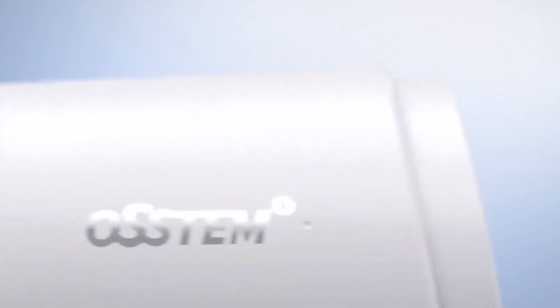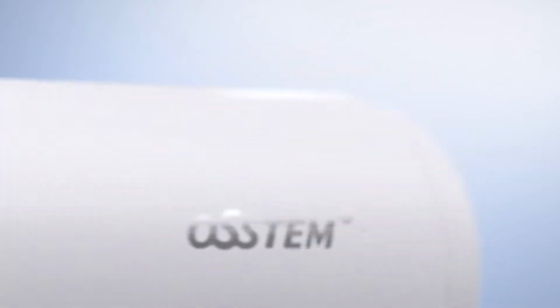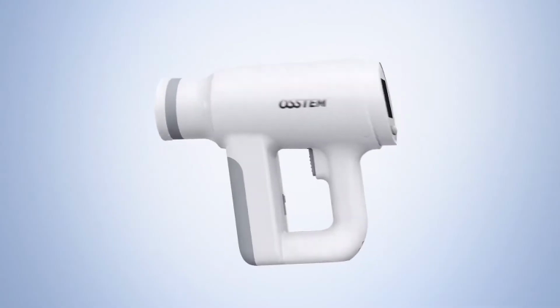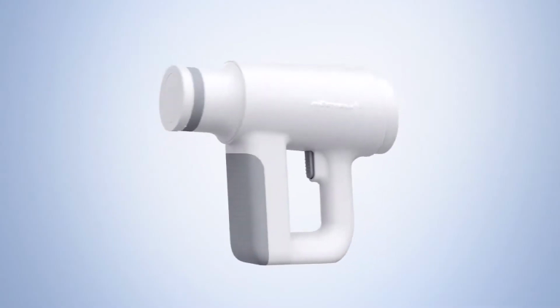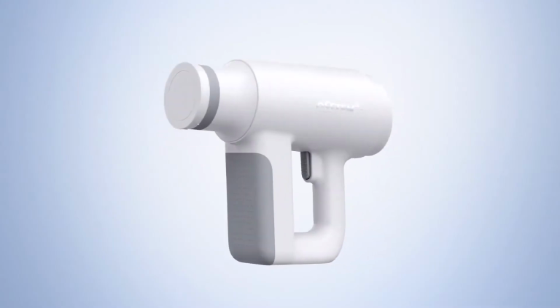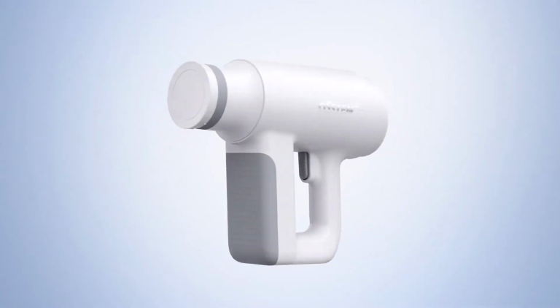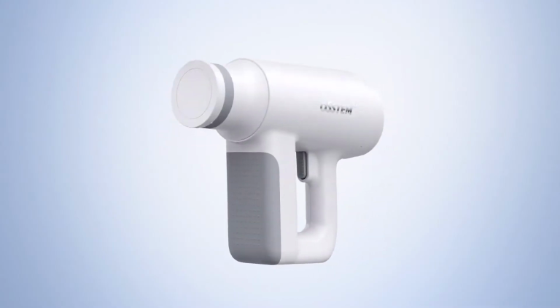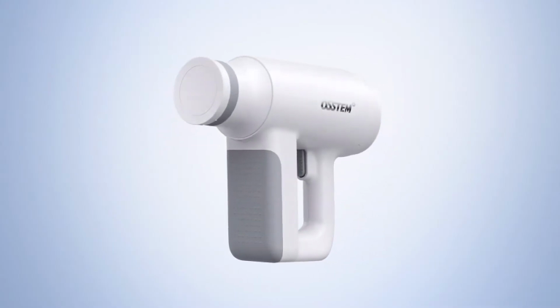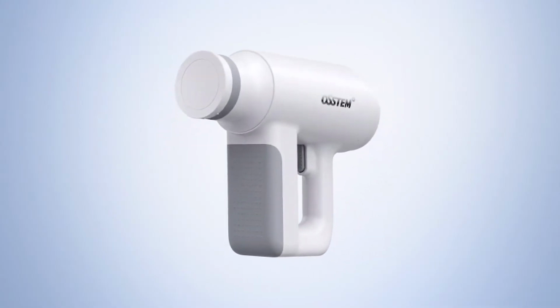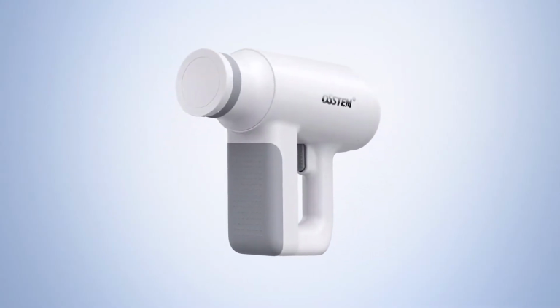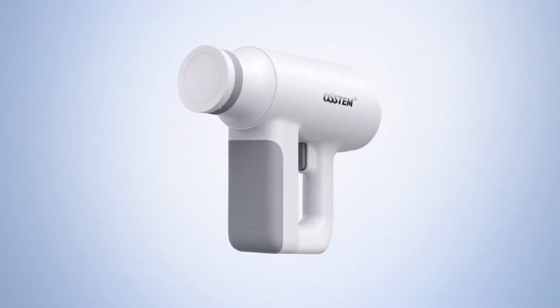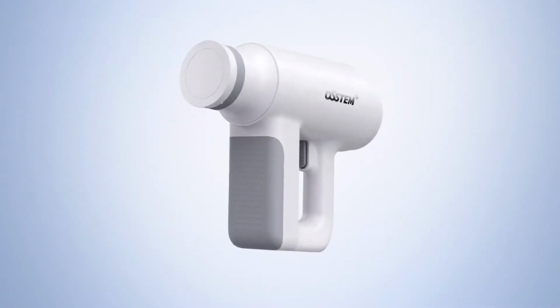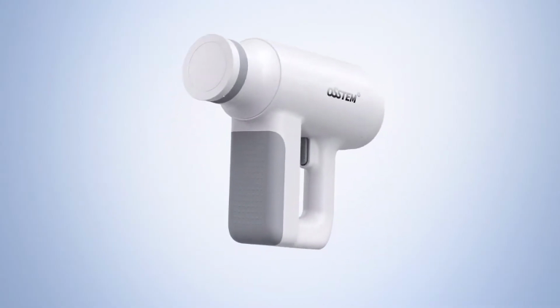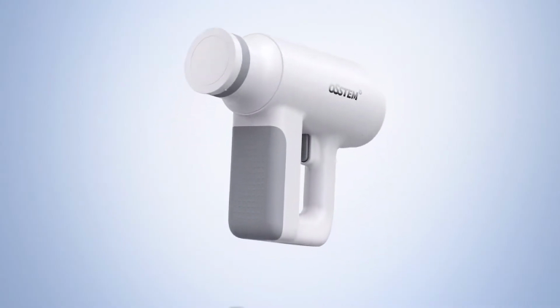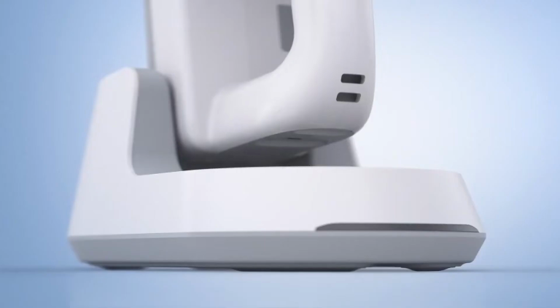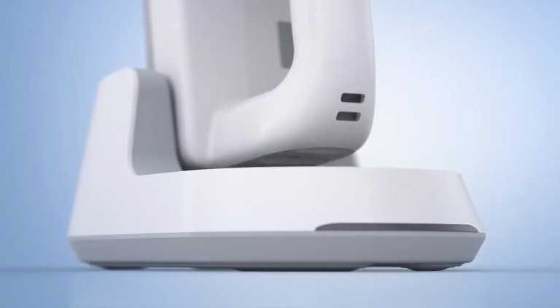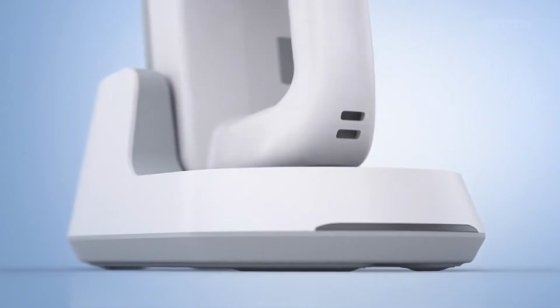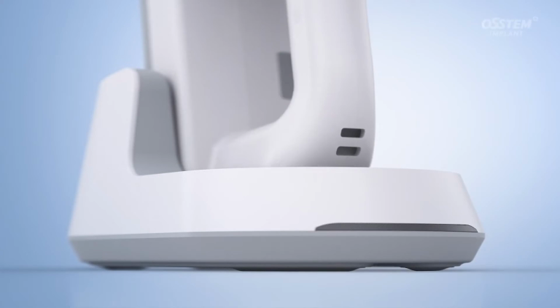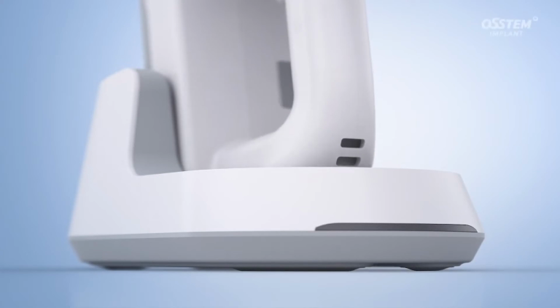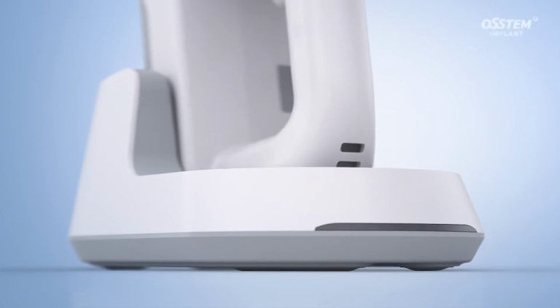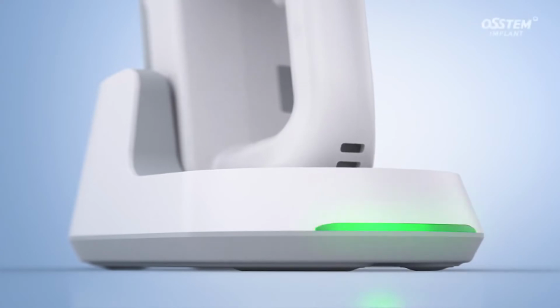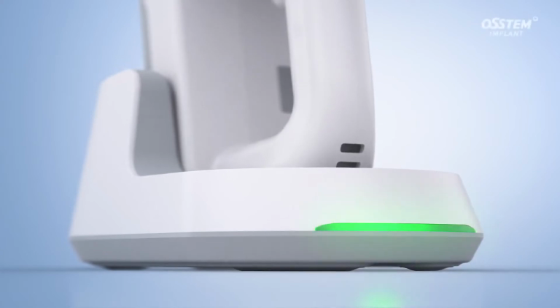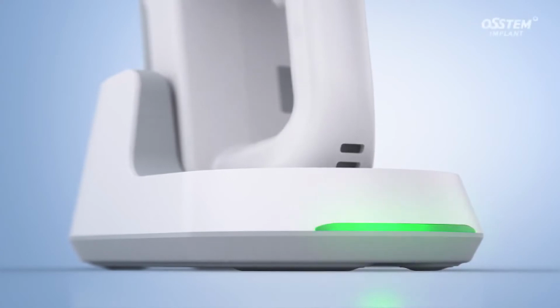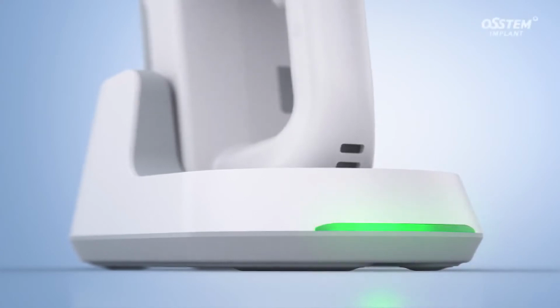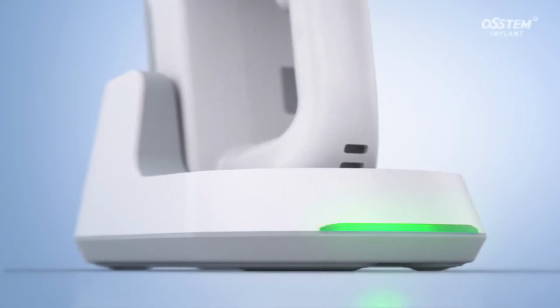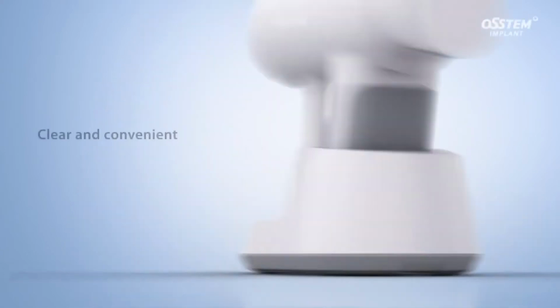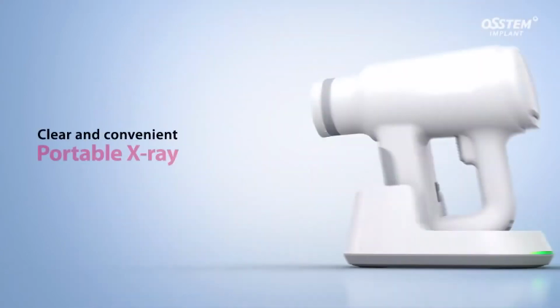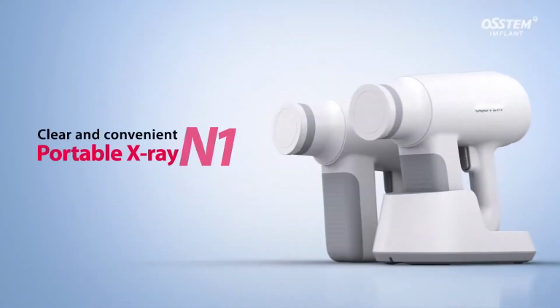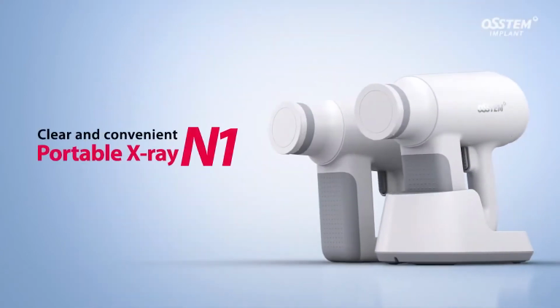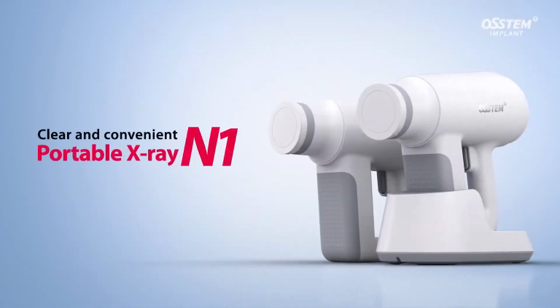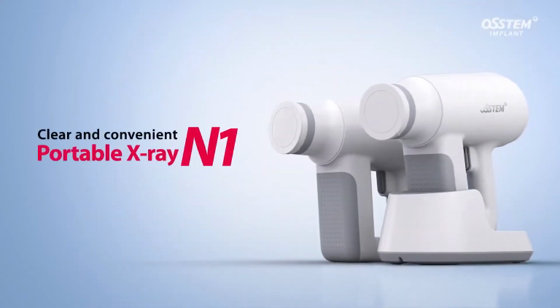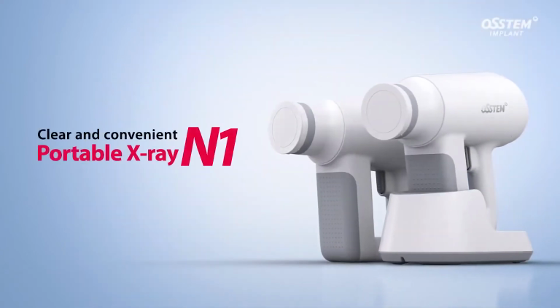Introducing the N1 Portable X-ray, delivering high-quality imaging while being extremely easy and simple to use.